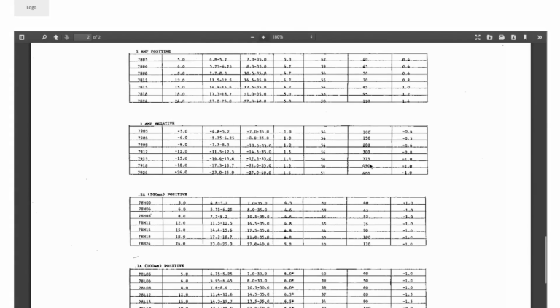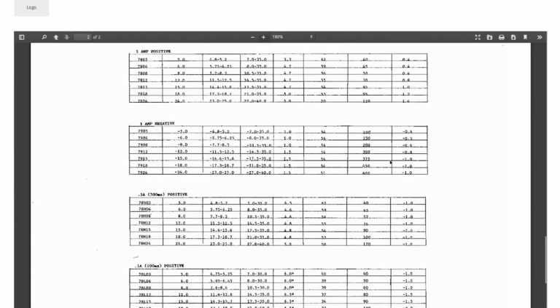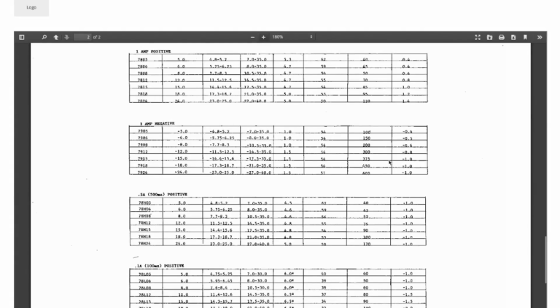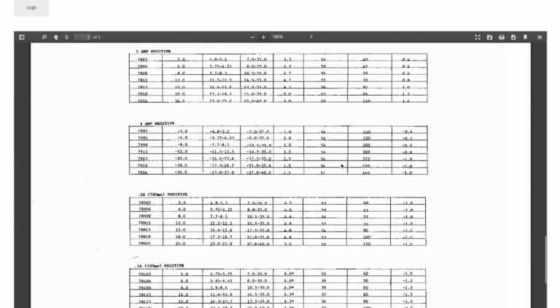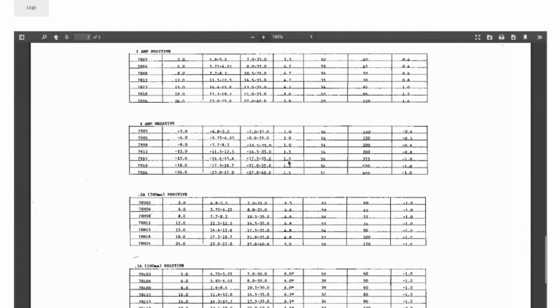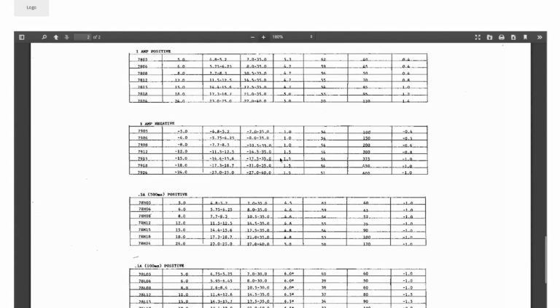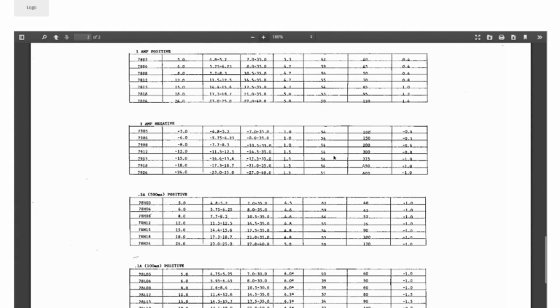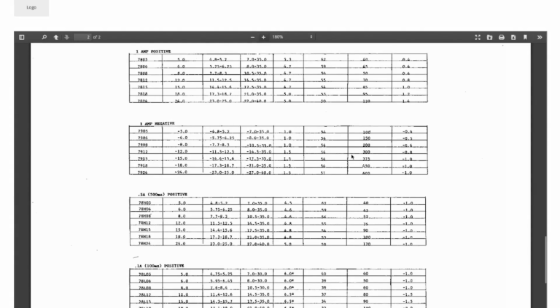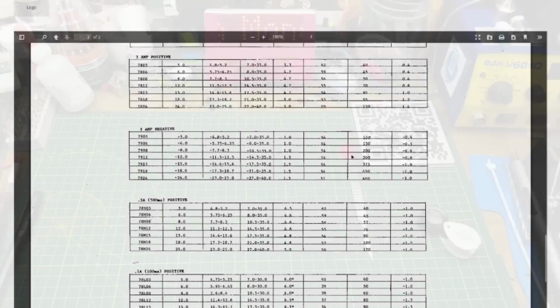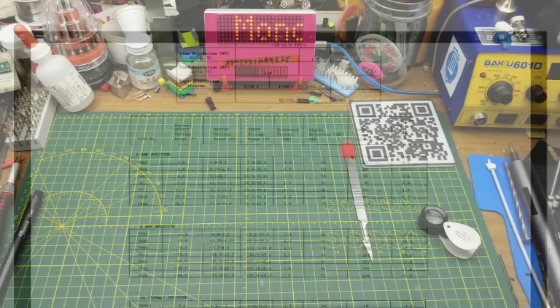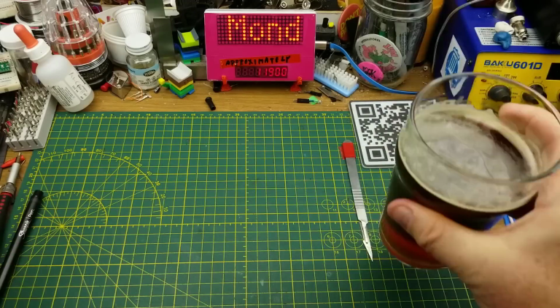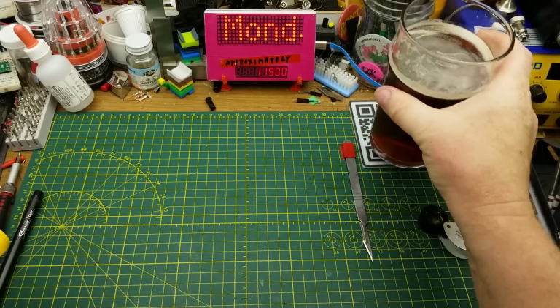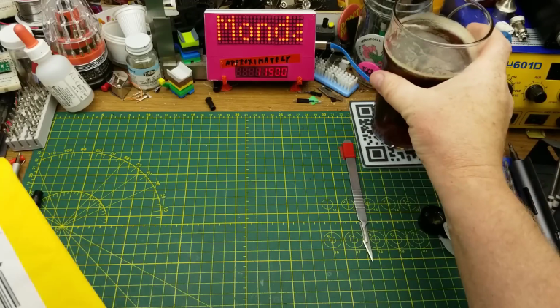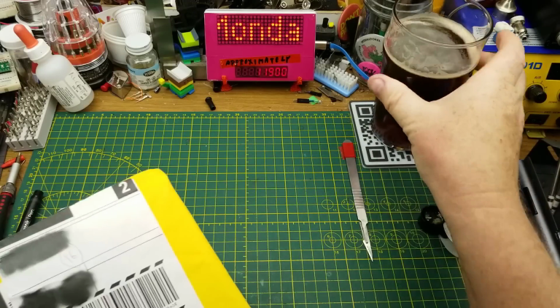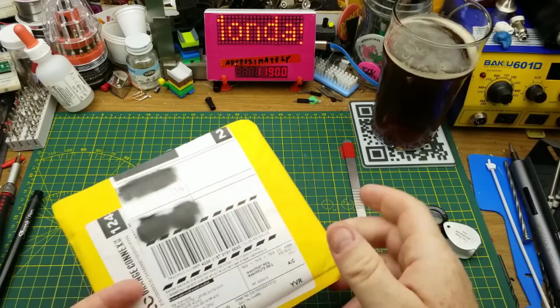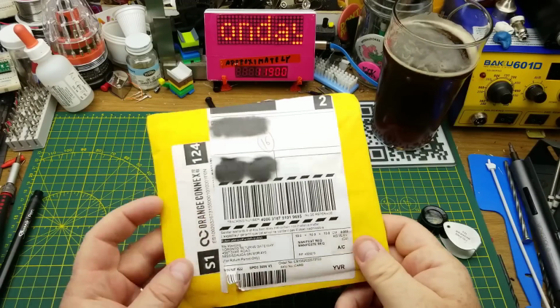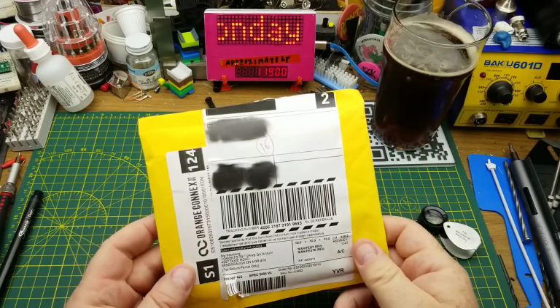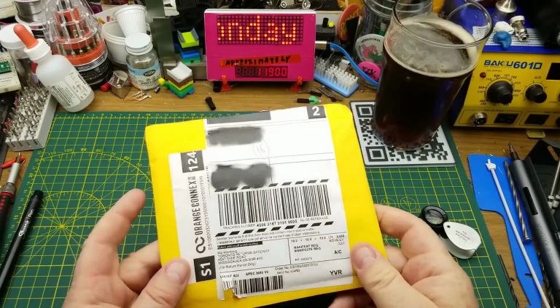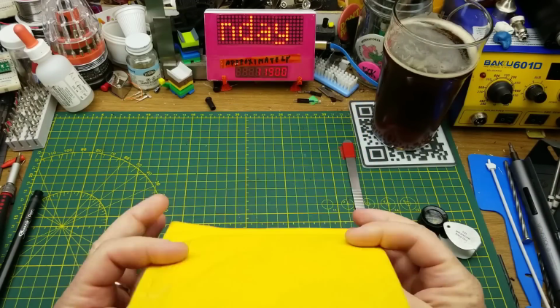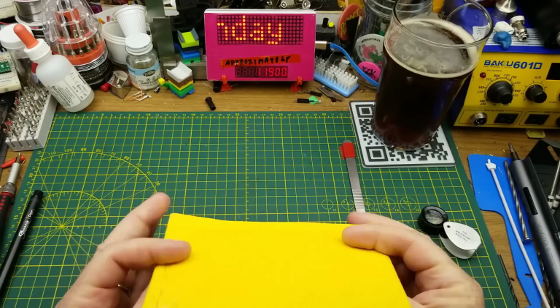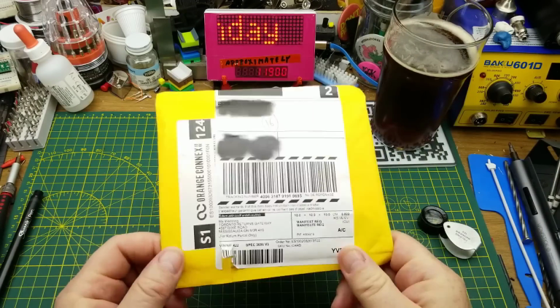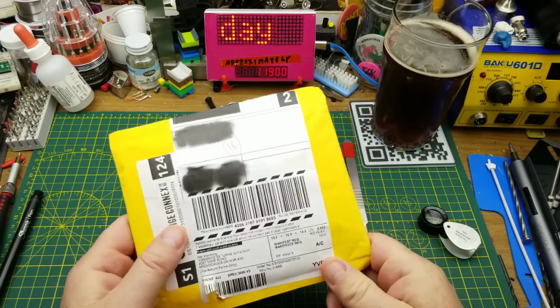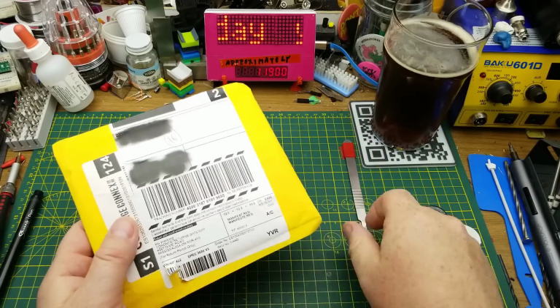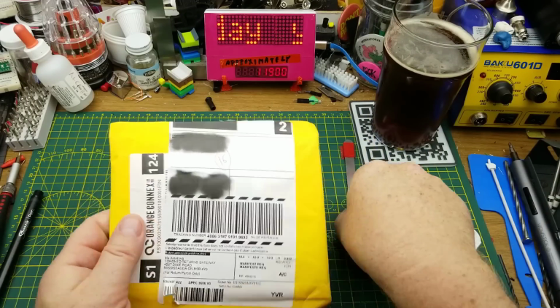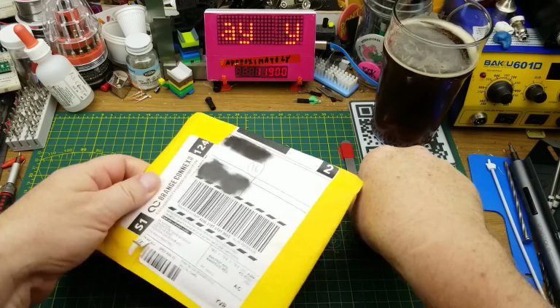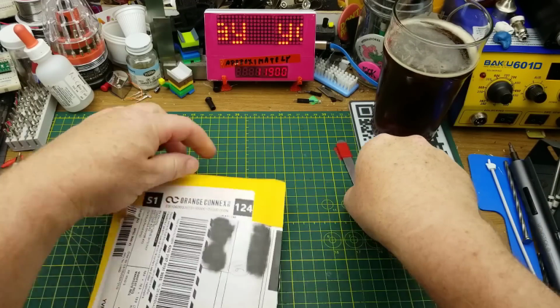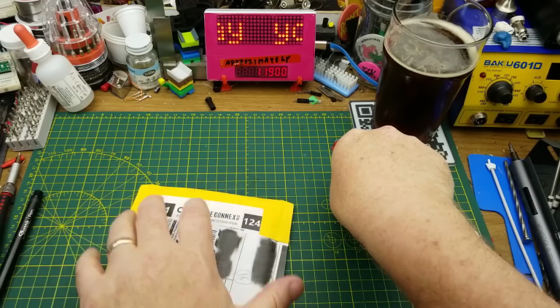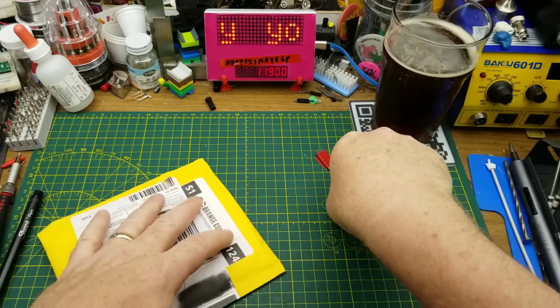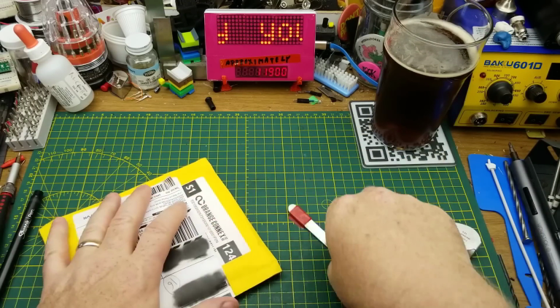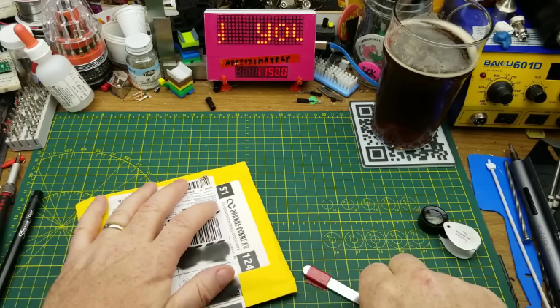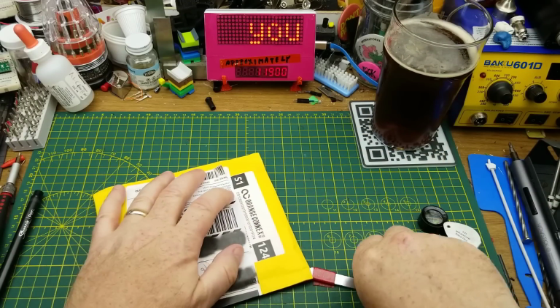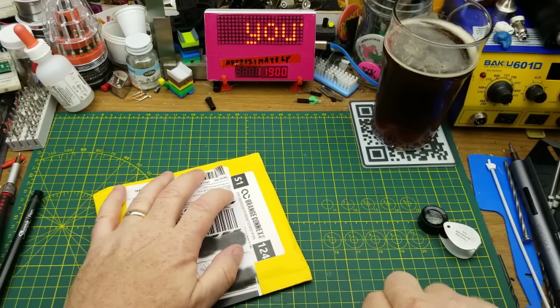The 10 of these cost me two dollars and 47 cents Canadian, which is a pretty good price especially given today's supply chain issues. It is just a basic one-amp negative voltage regulator — not much else to say about it really.